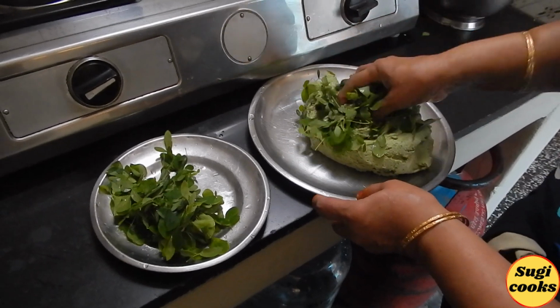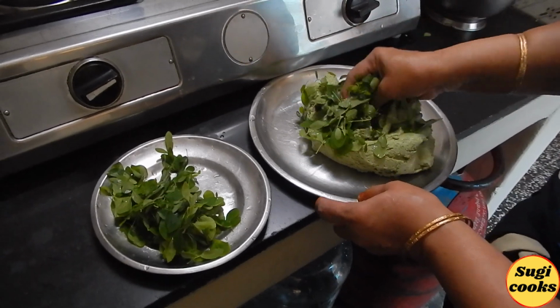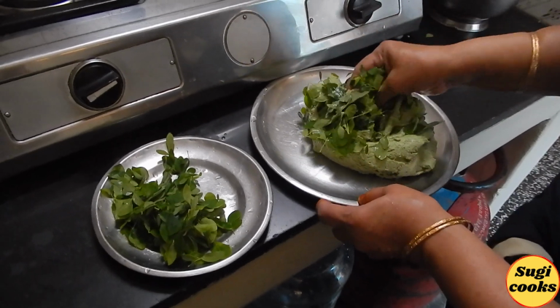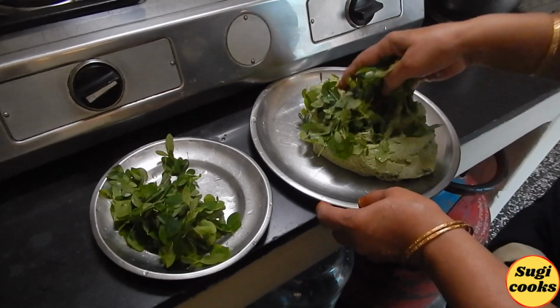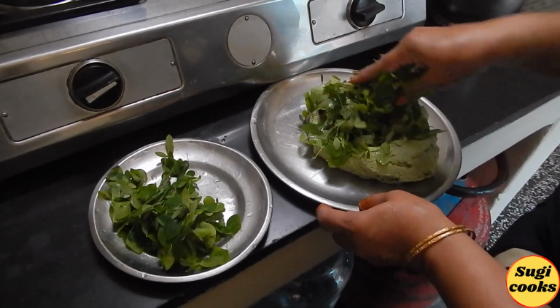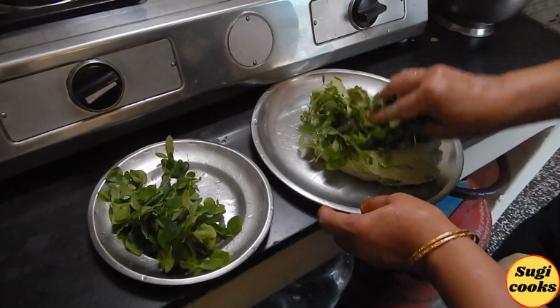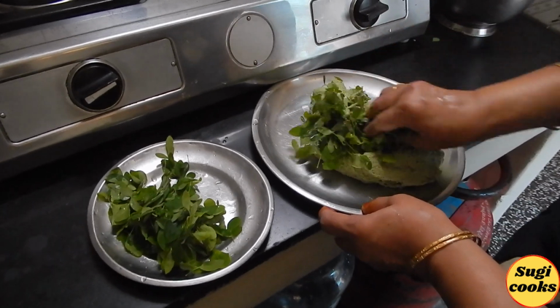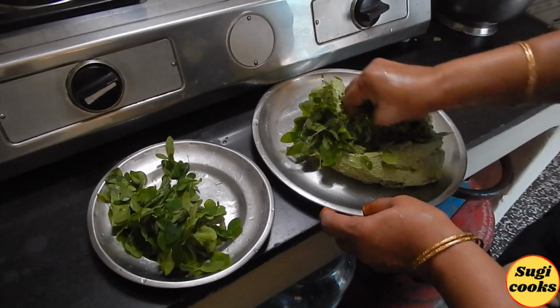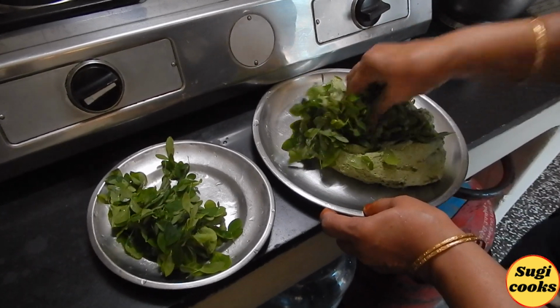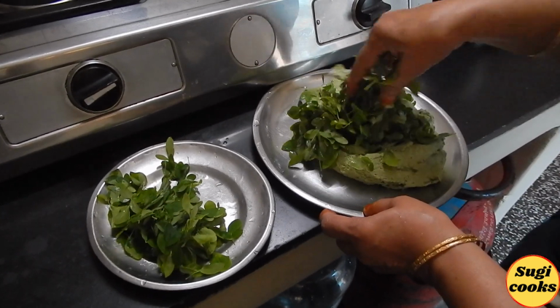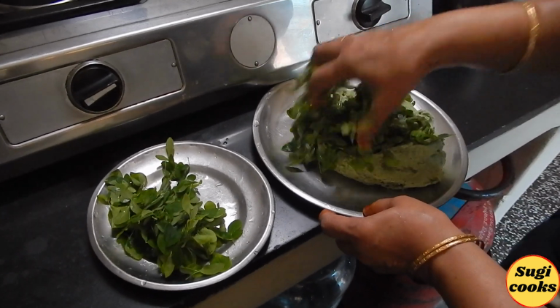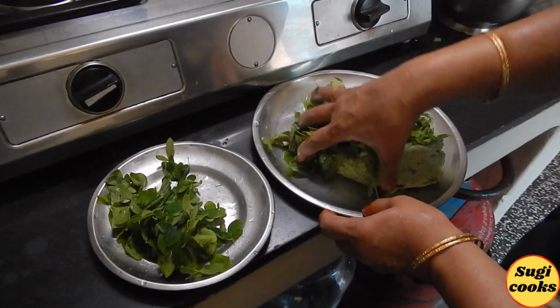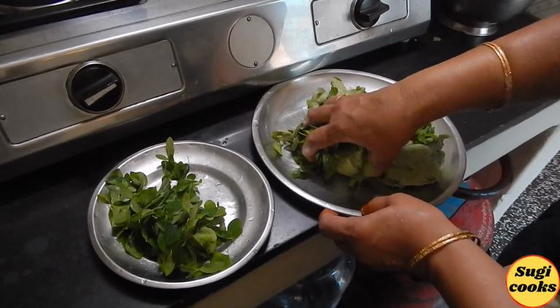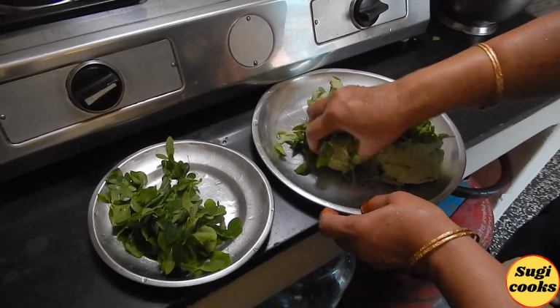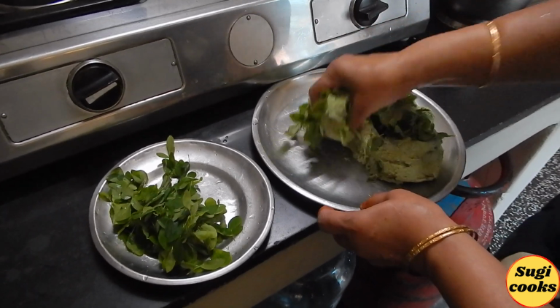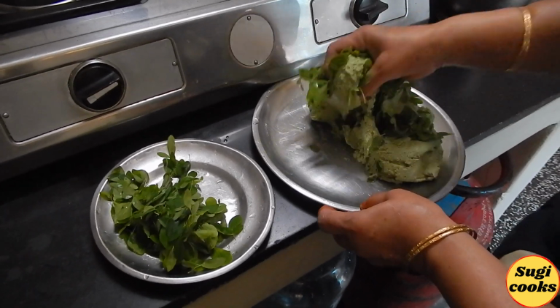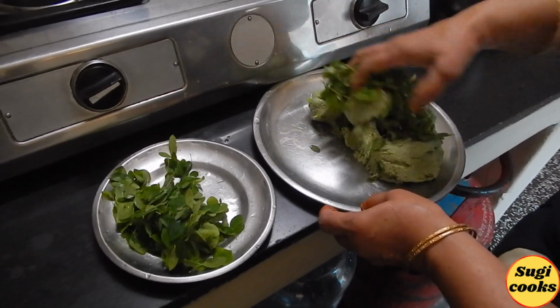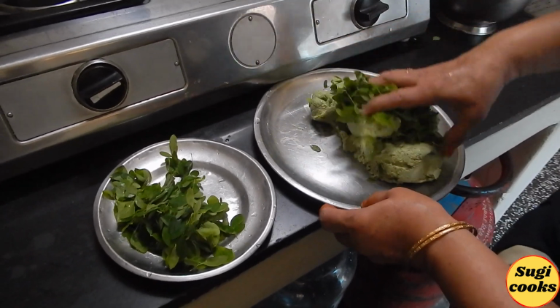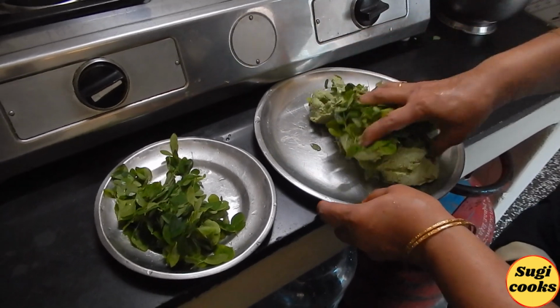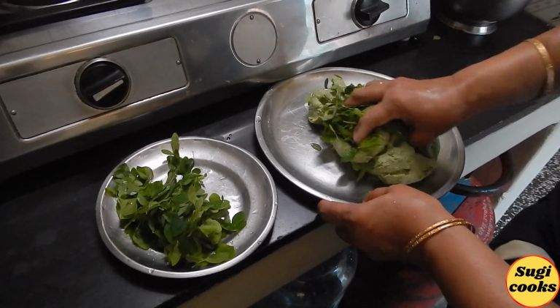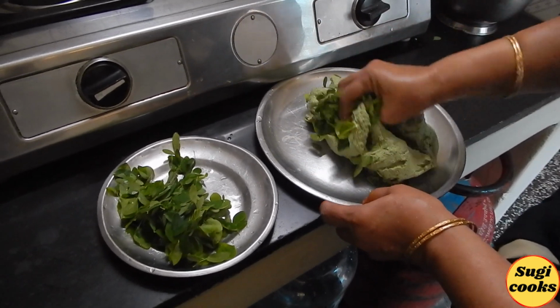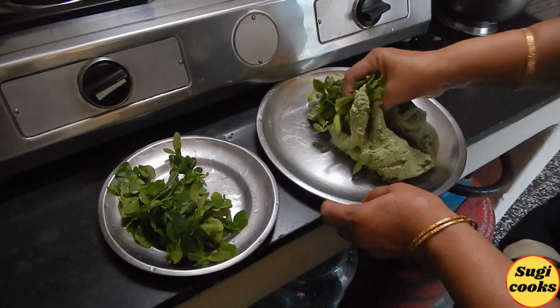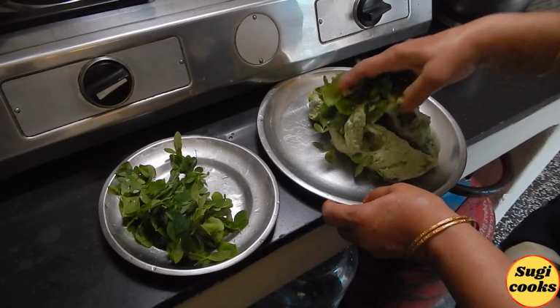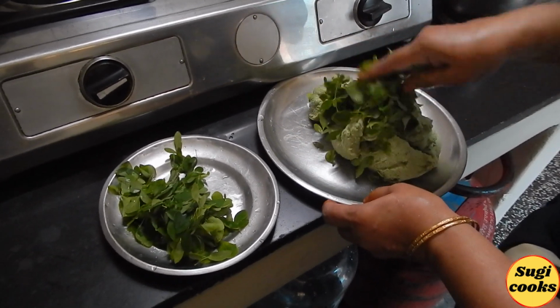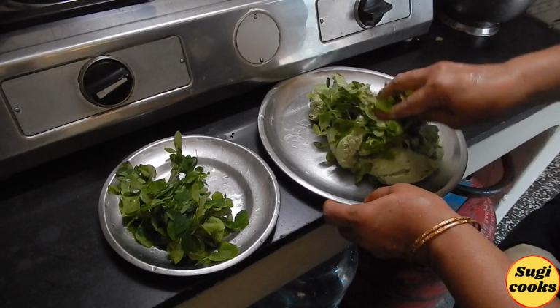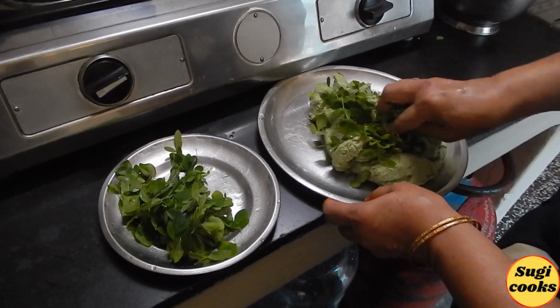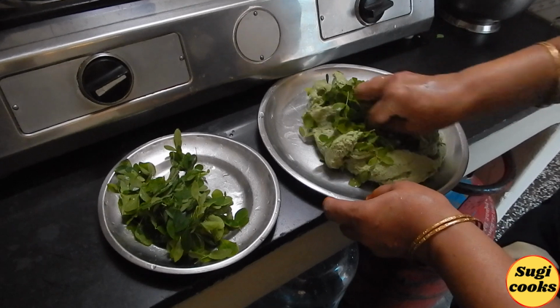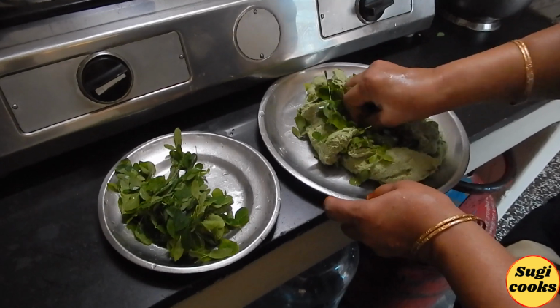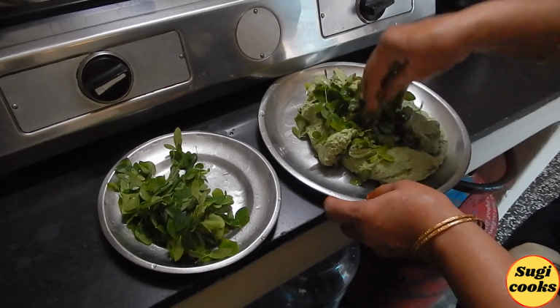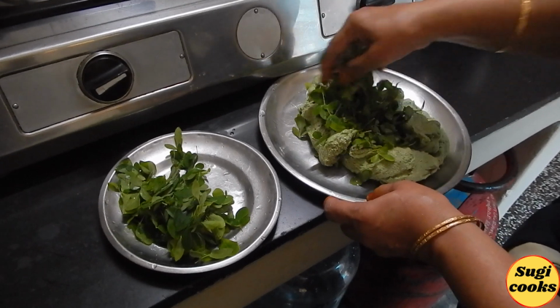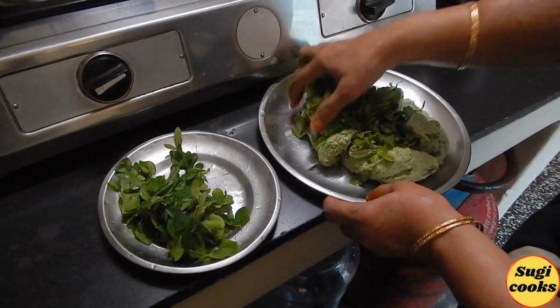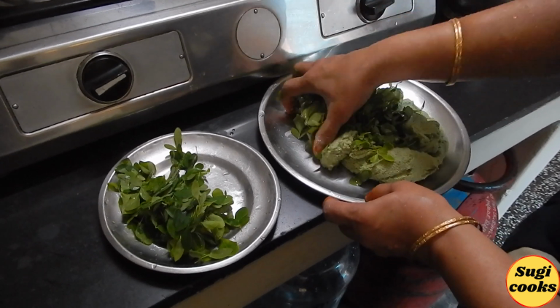If you want to make the cheese taste, you can taste the taste and let it go dry.